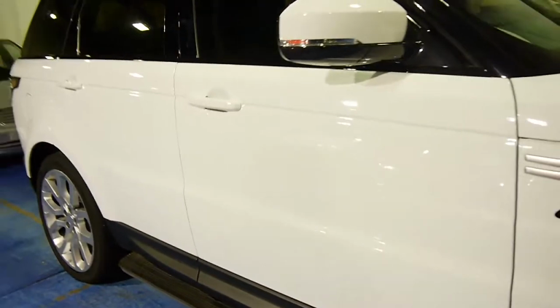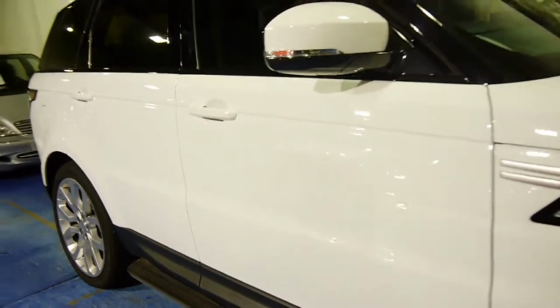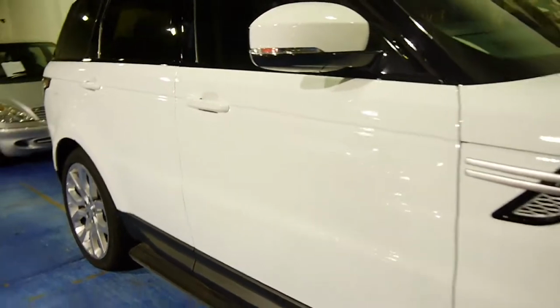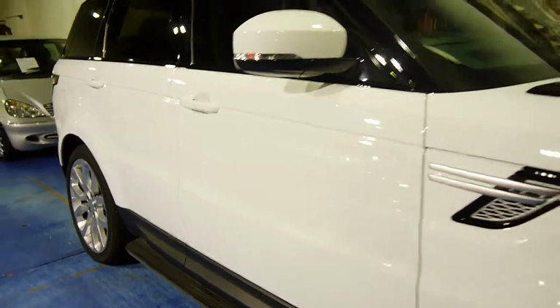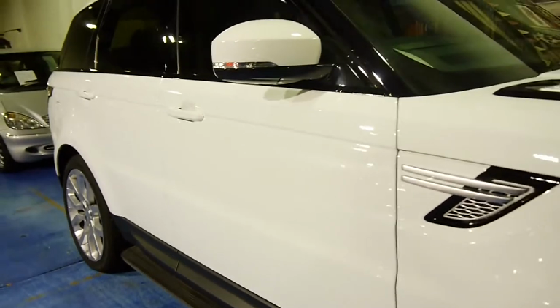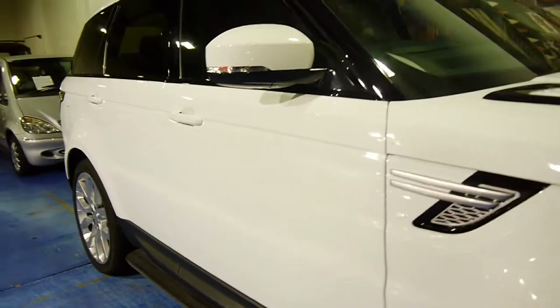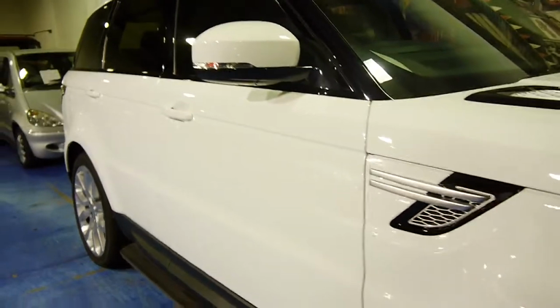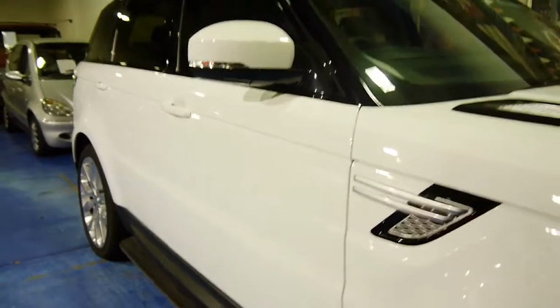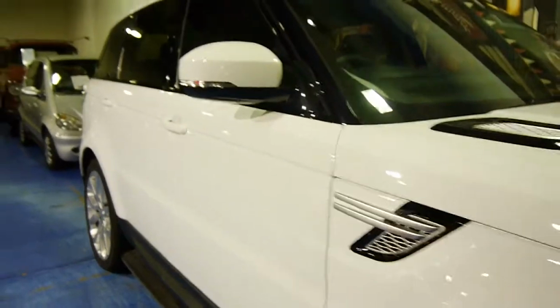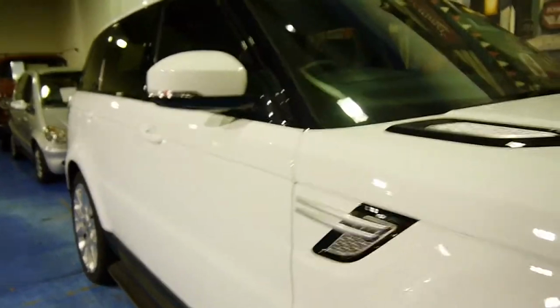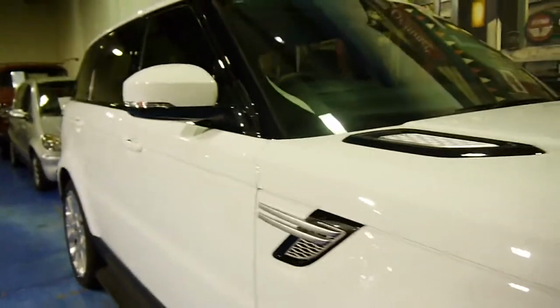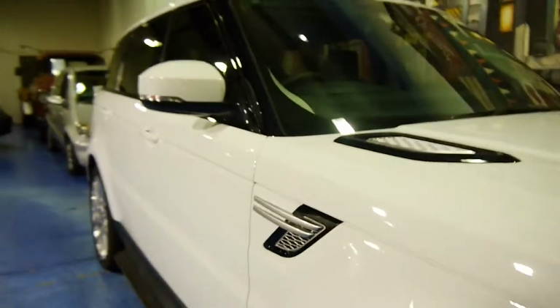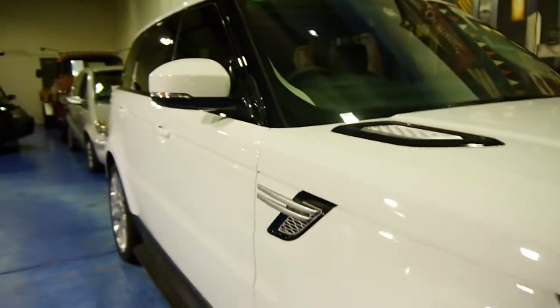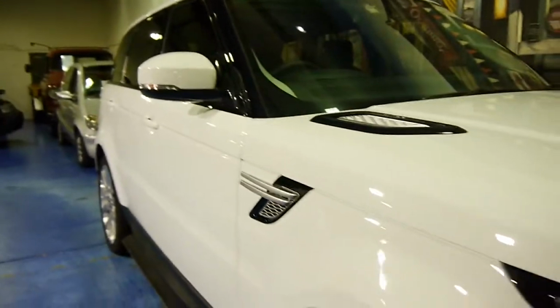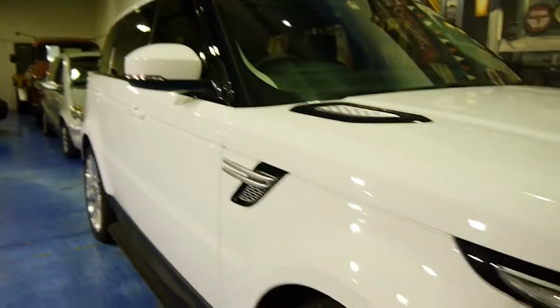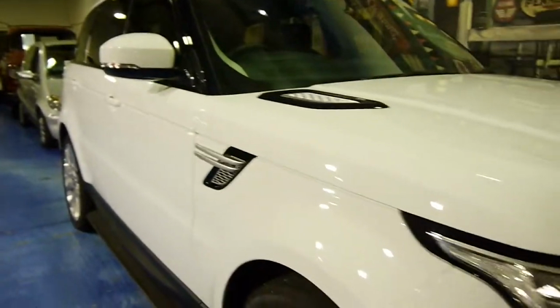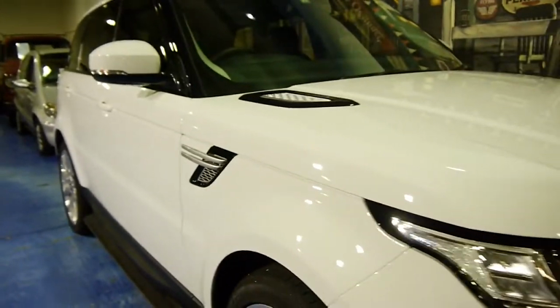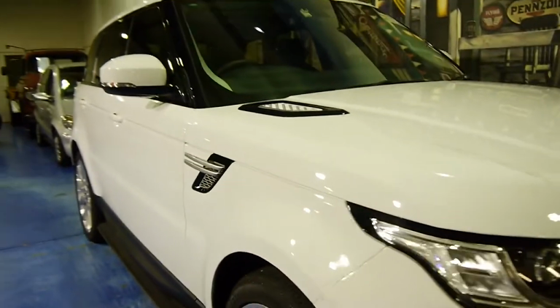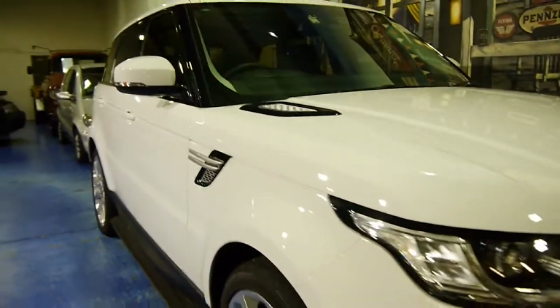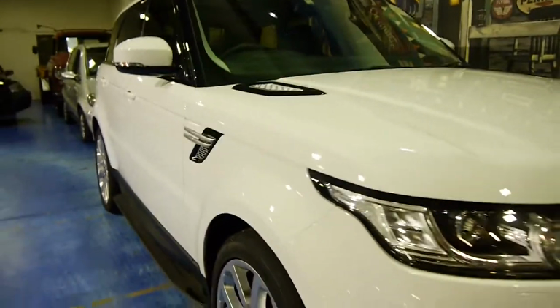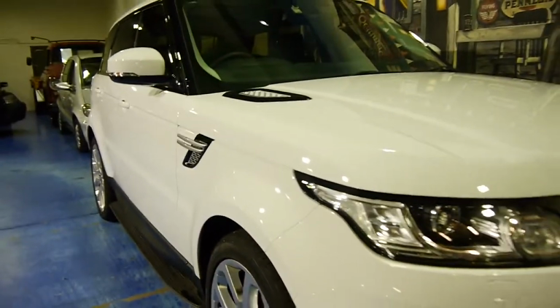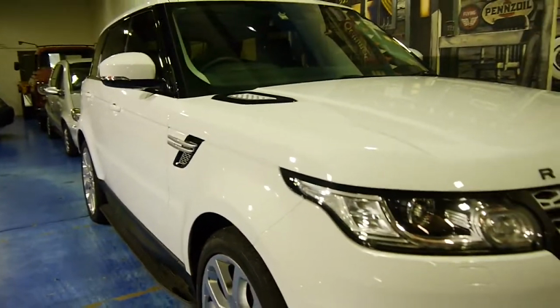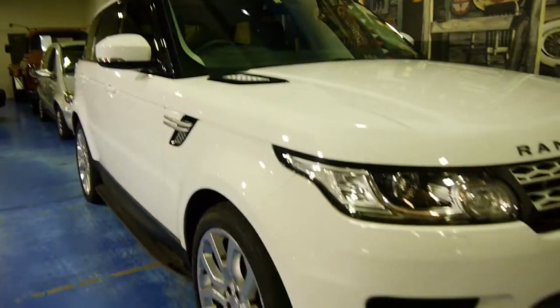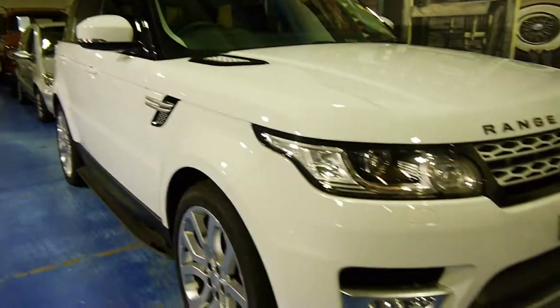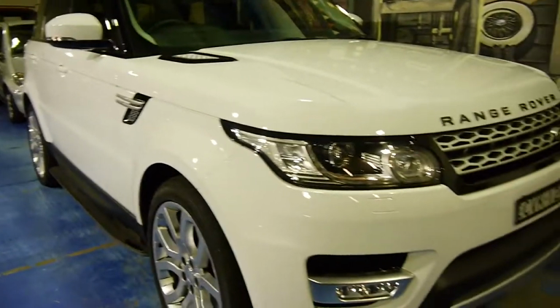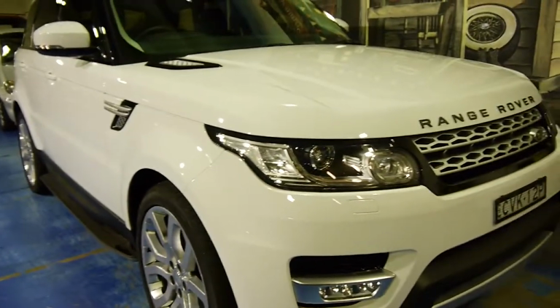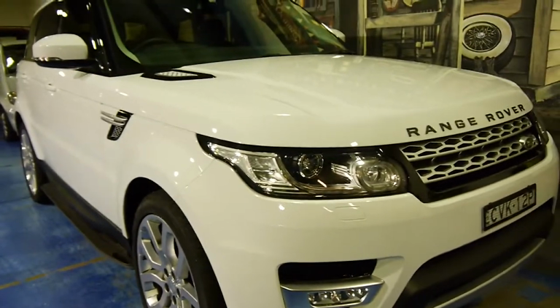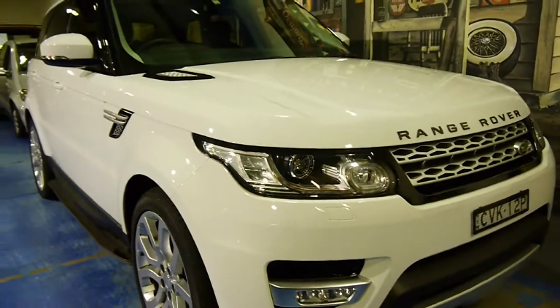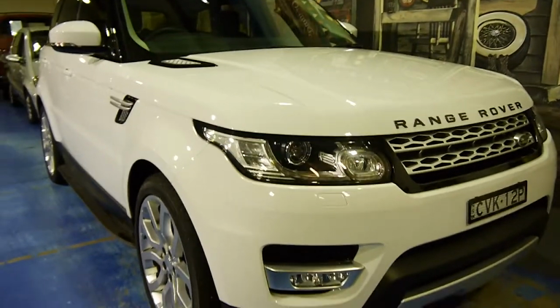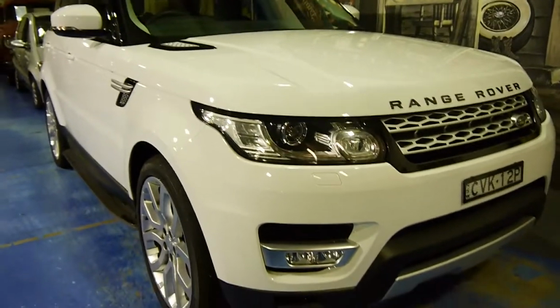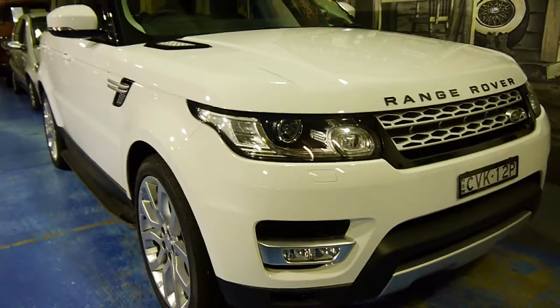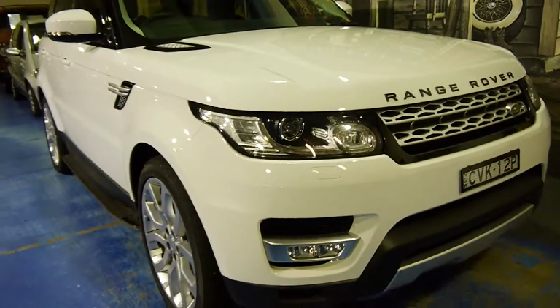Fuji white is the colour. This is in brand new, as-new condition.